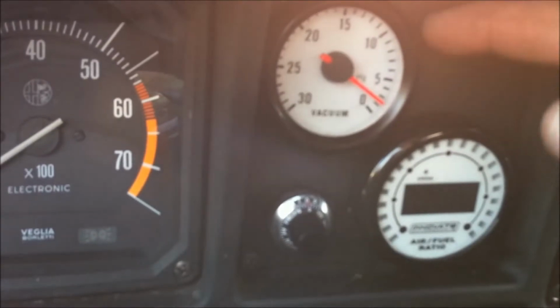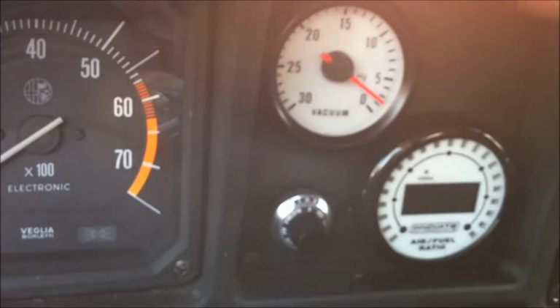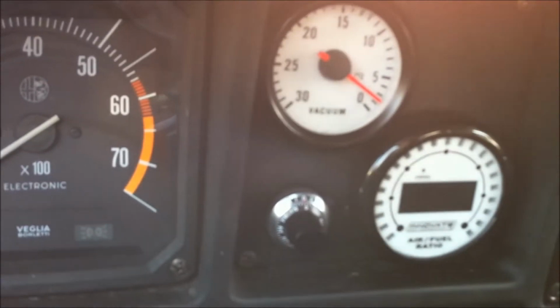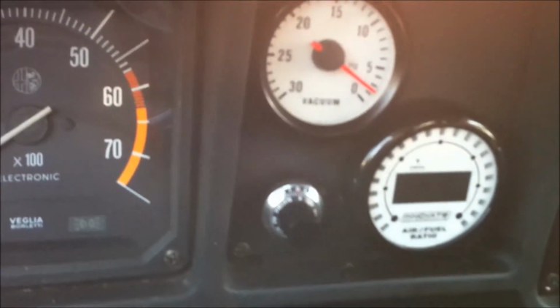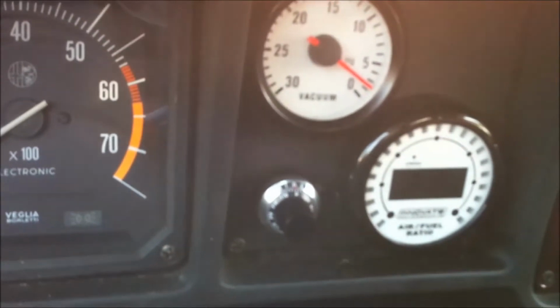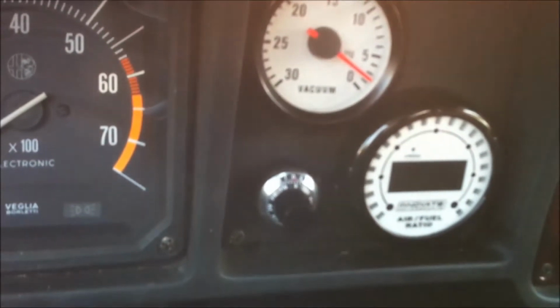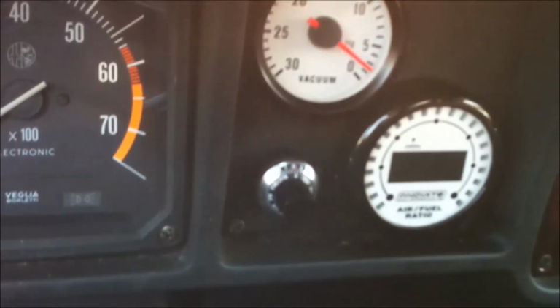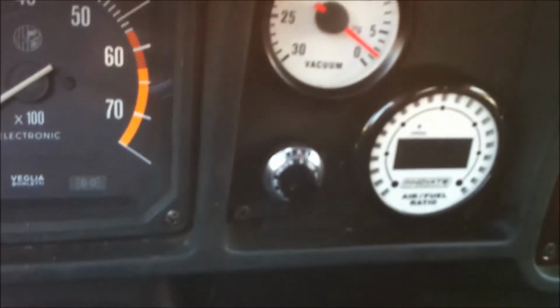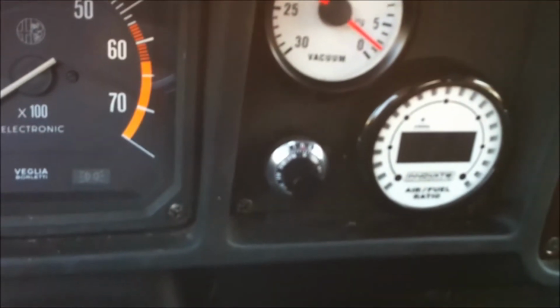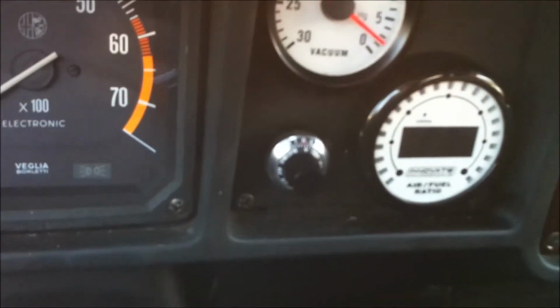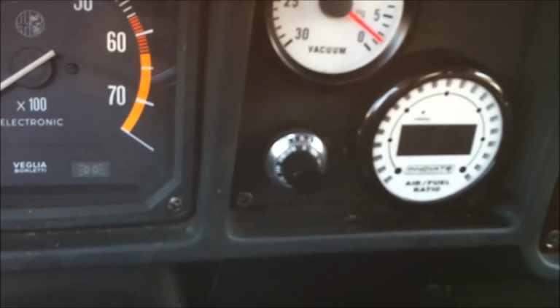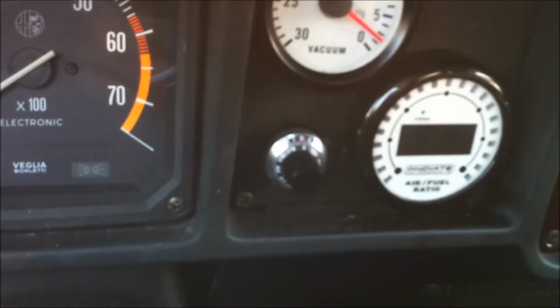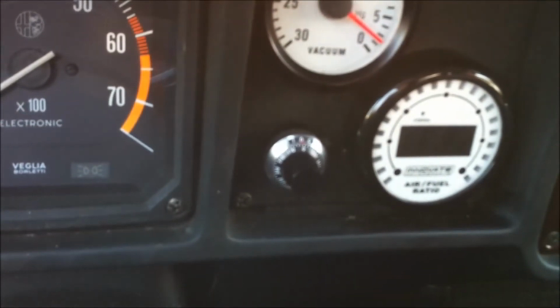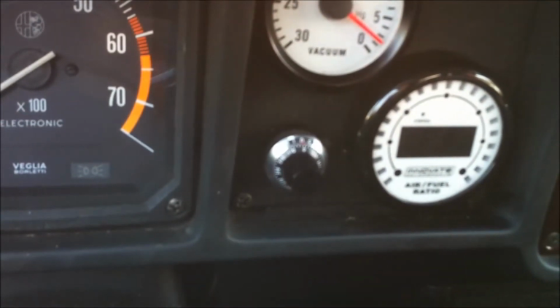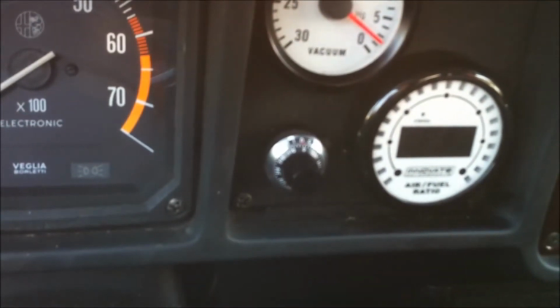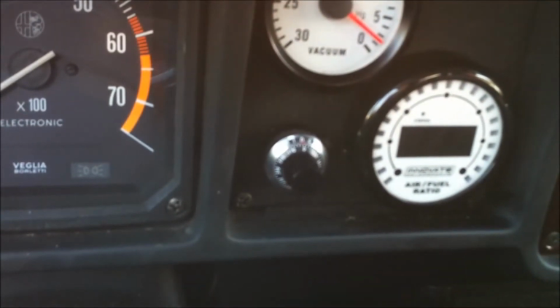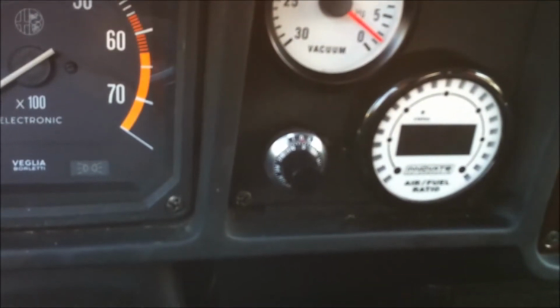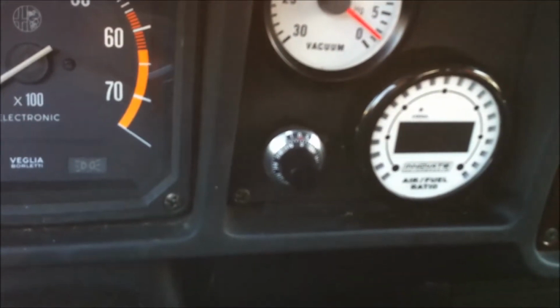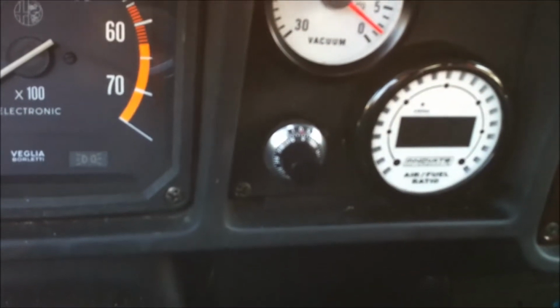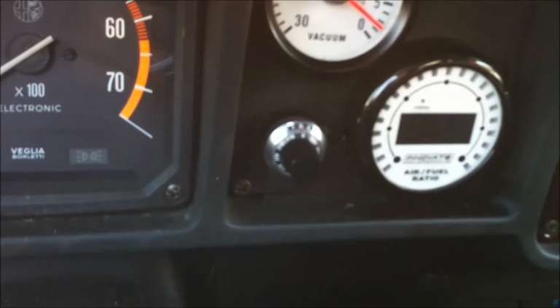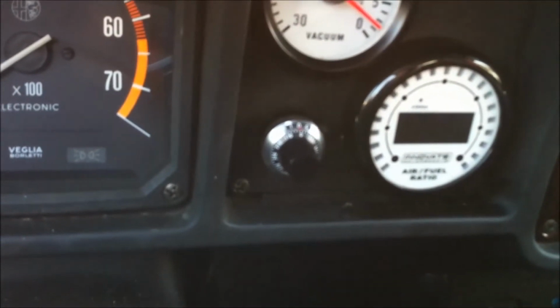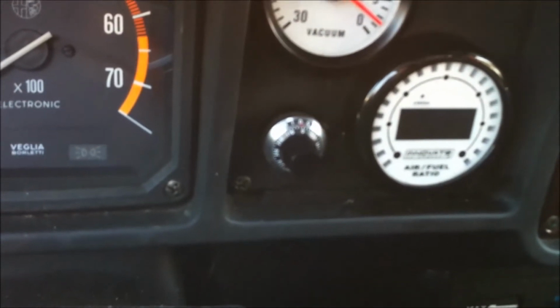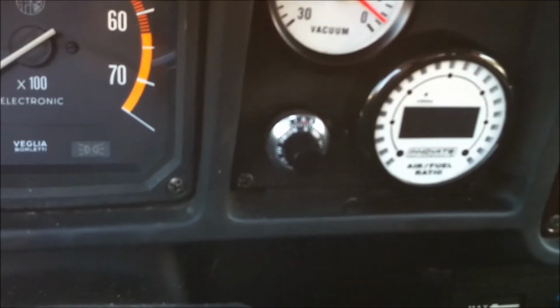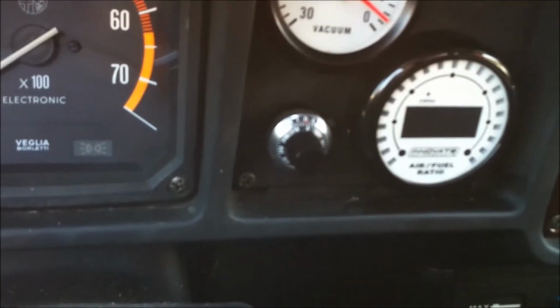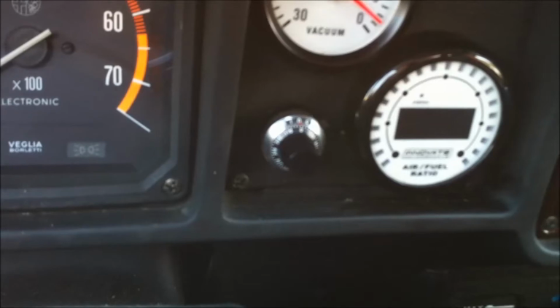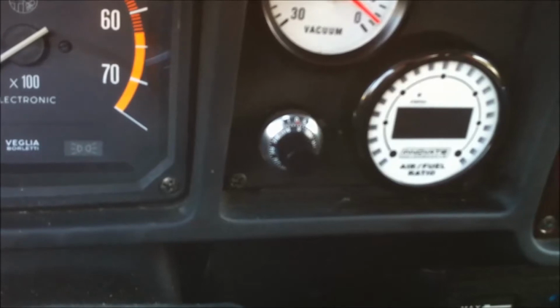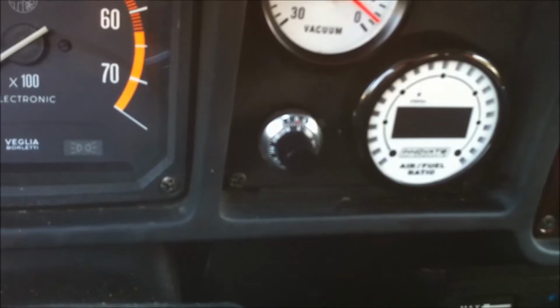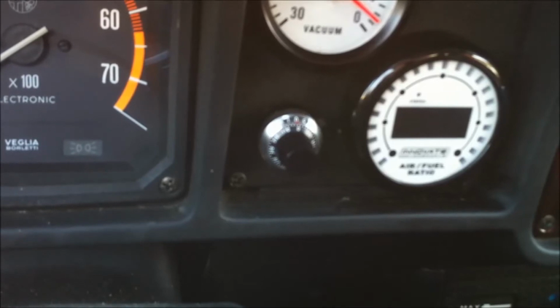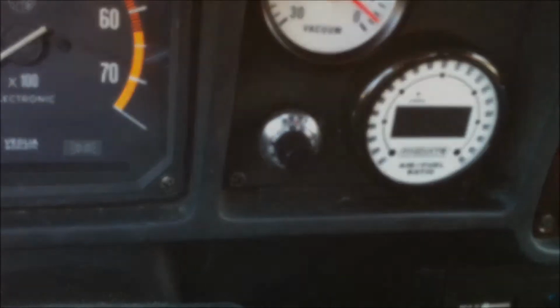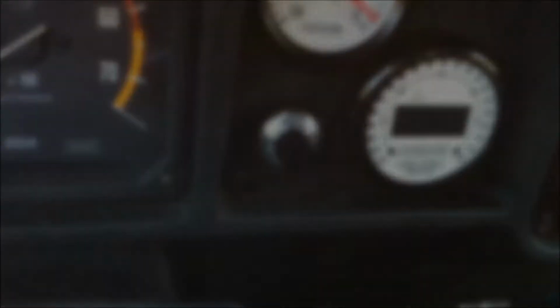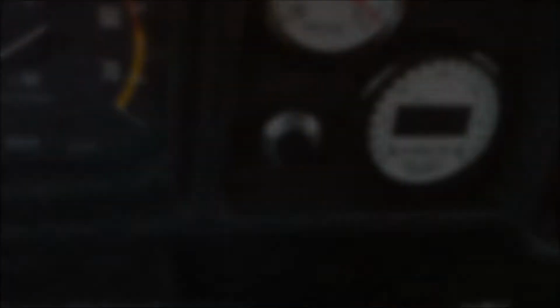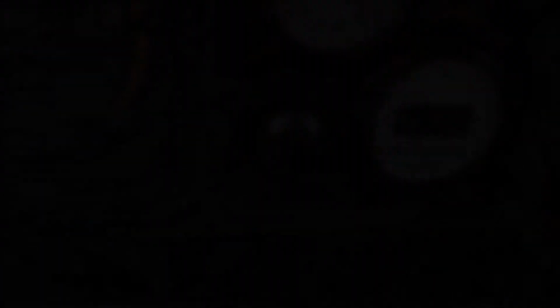Unfortunately my vacuum gauge doesn't work. We'll probably make another video when the vacuum gauge does work.